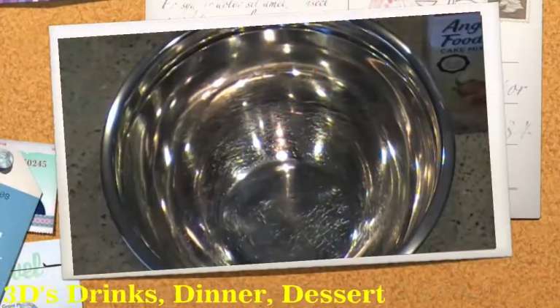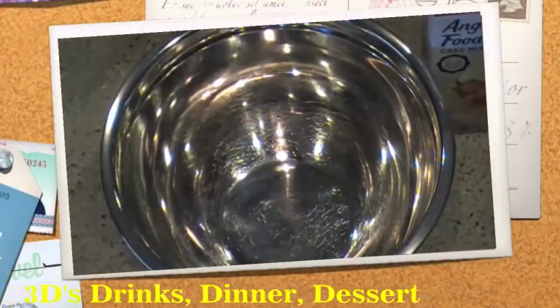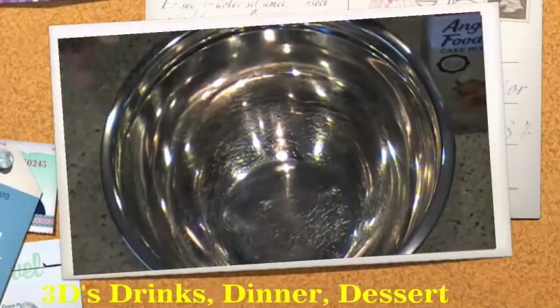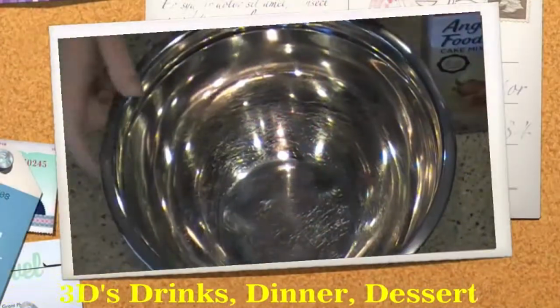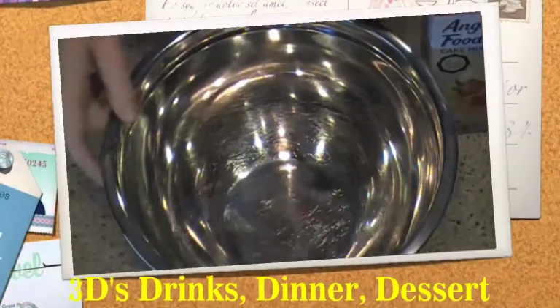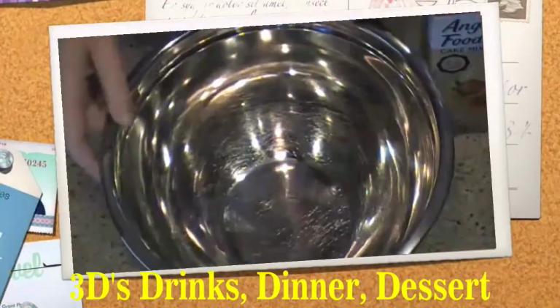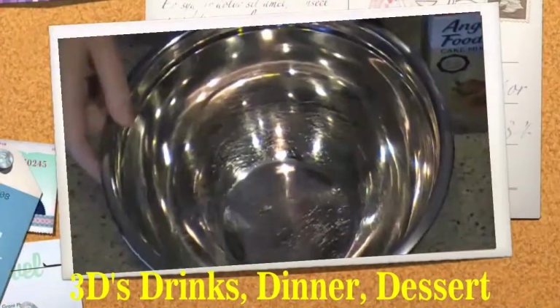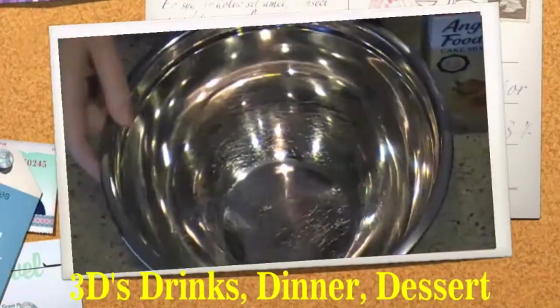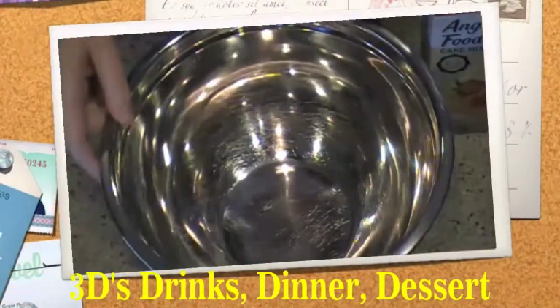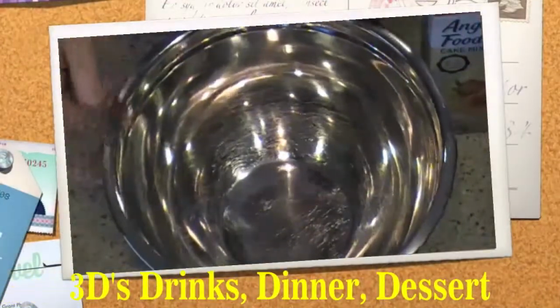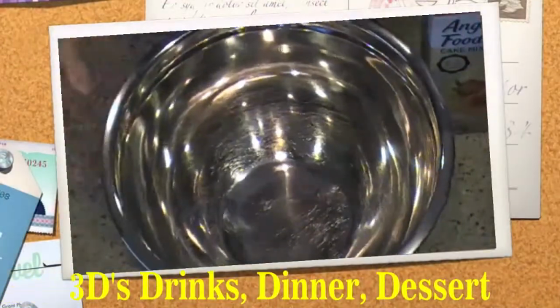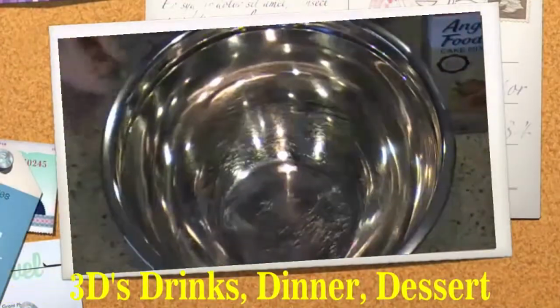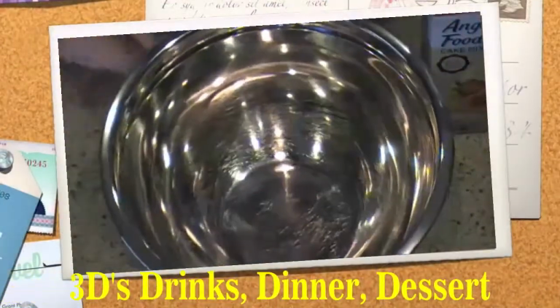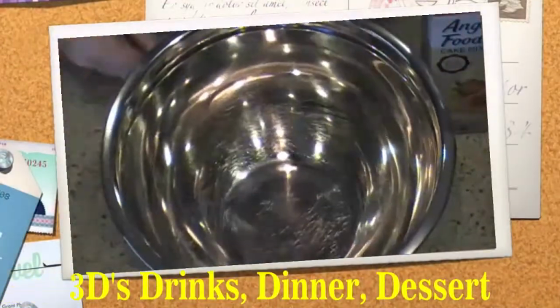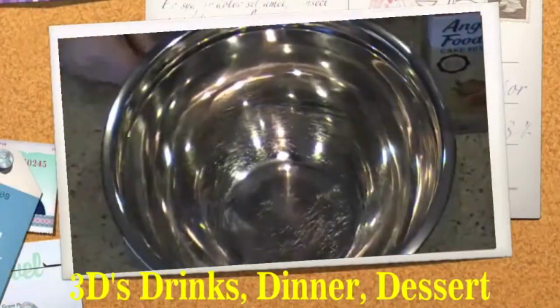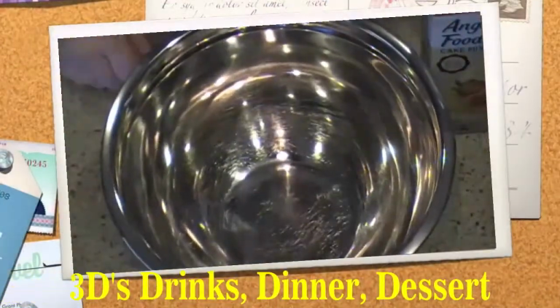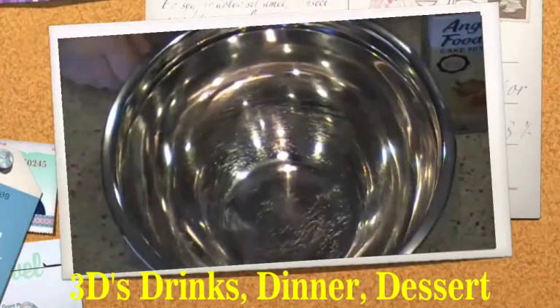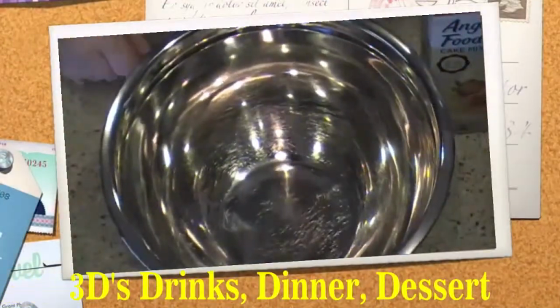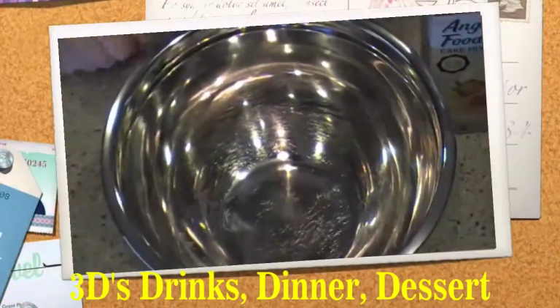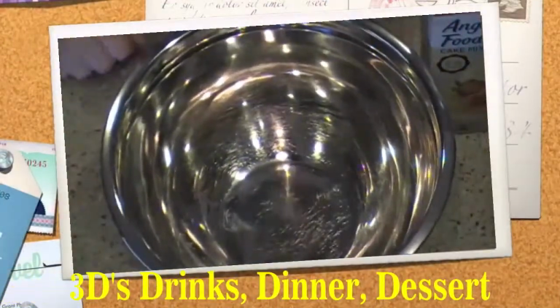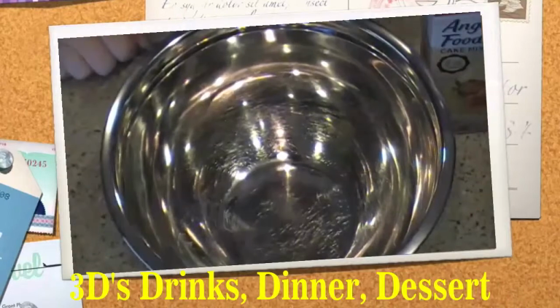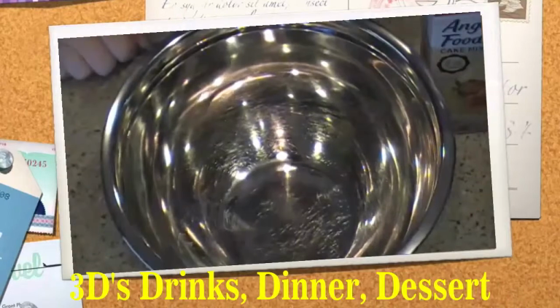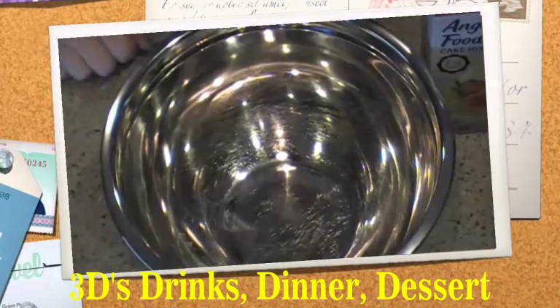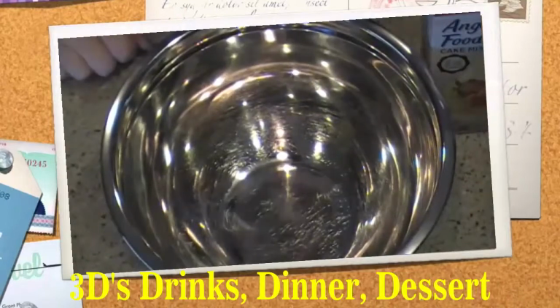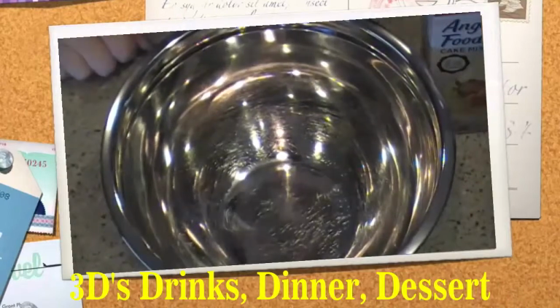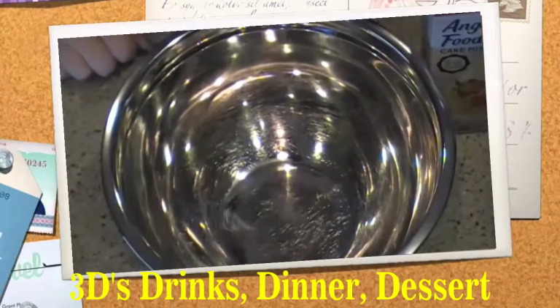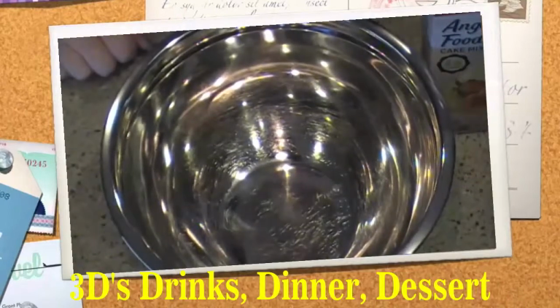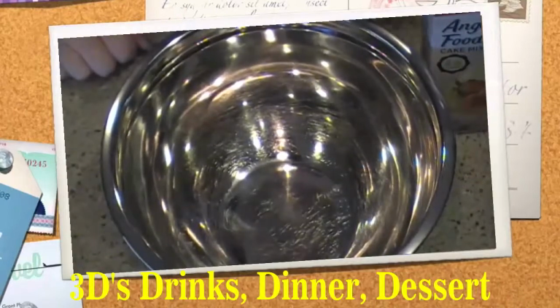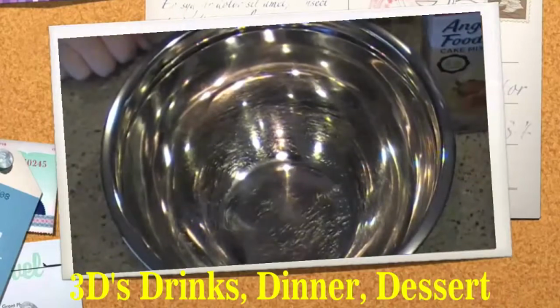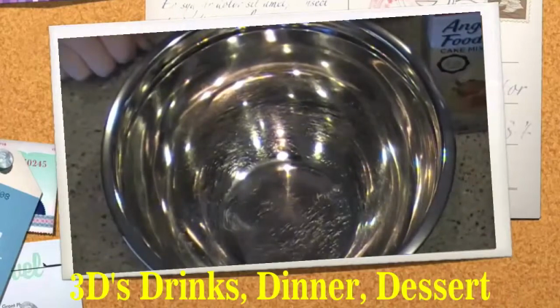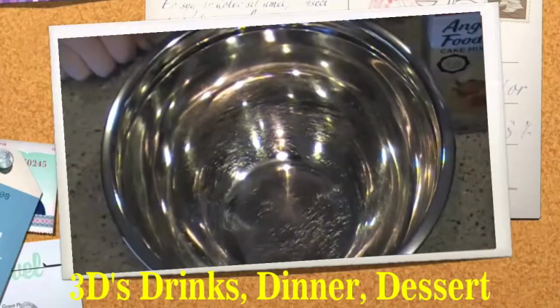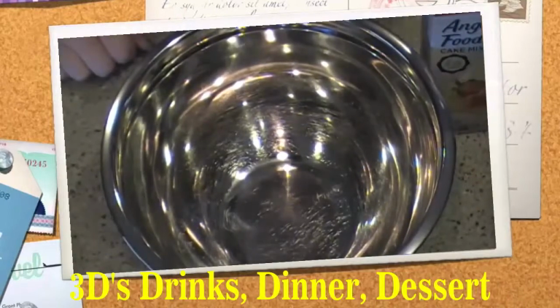Hello everyone! Today I'm going to show you how to make a pineapple angel food cake with just two ingredients.